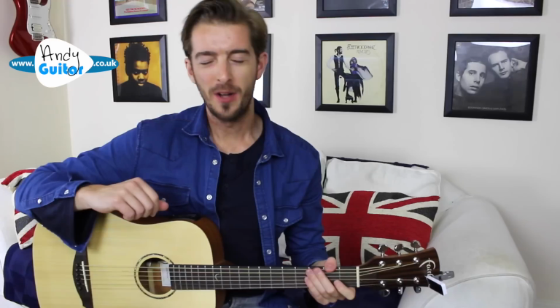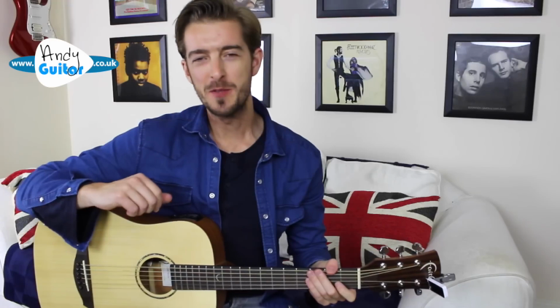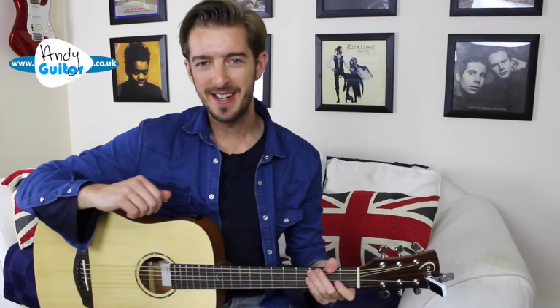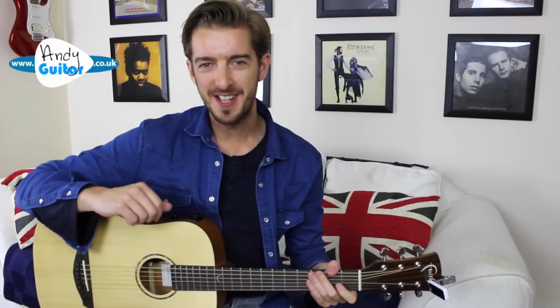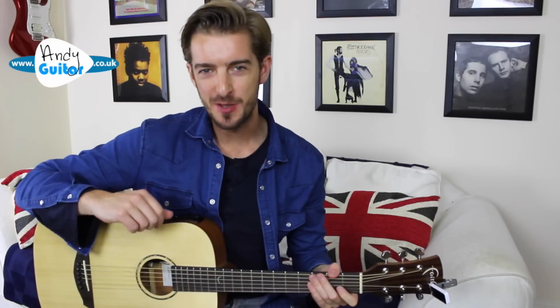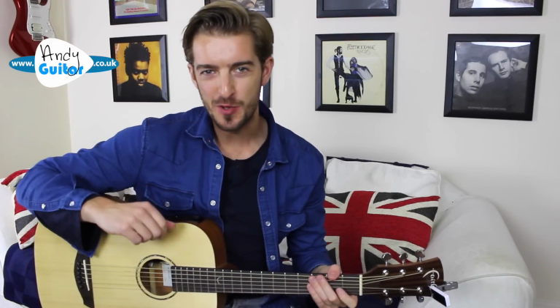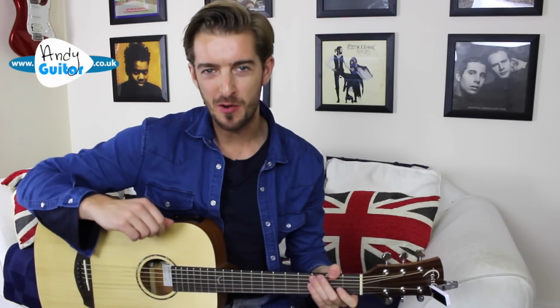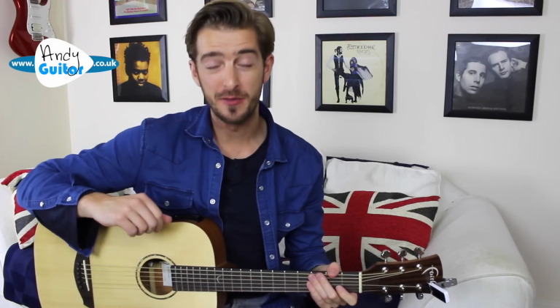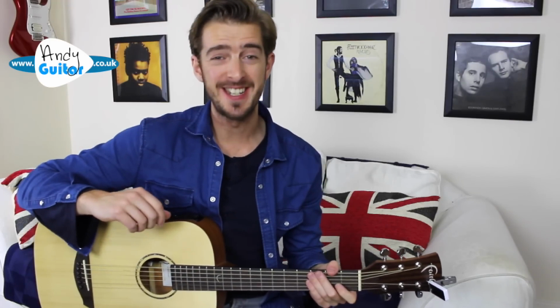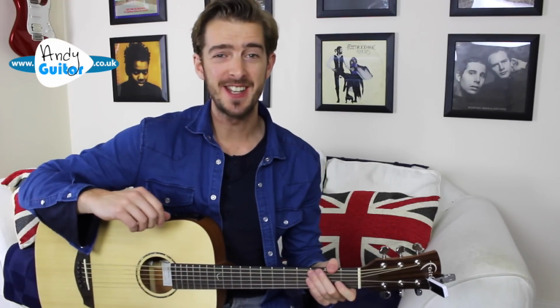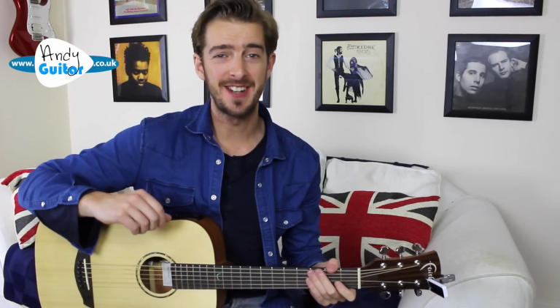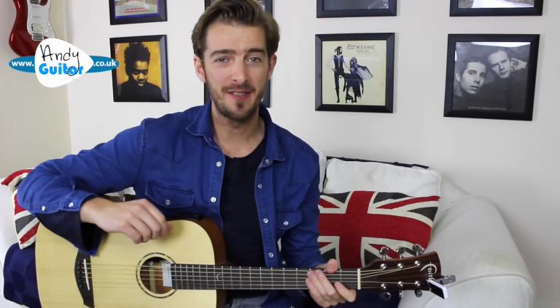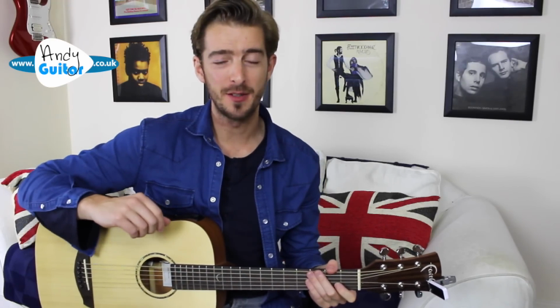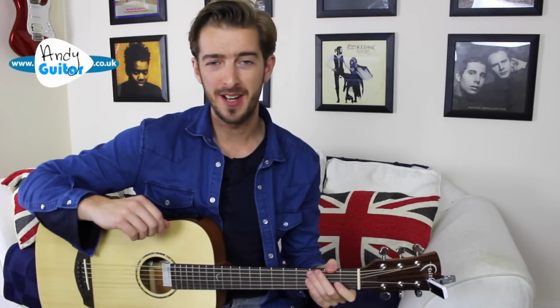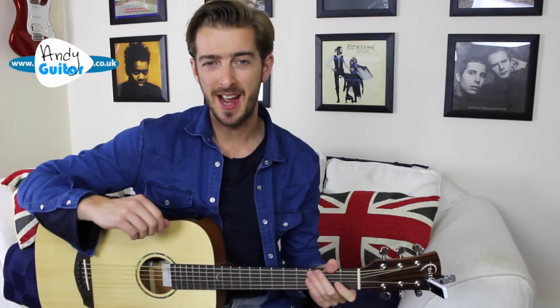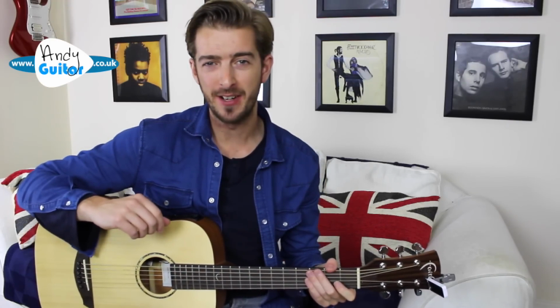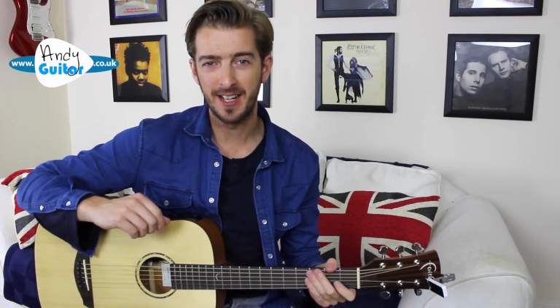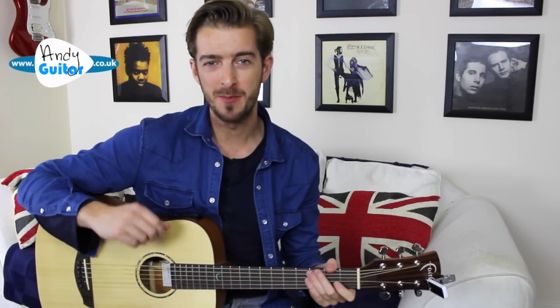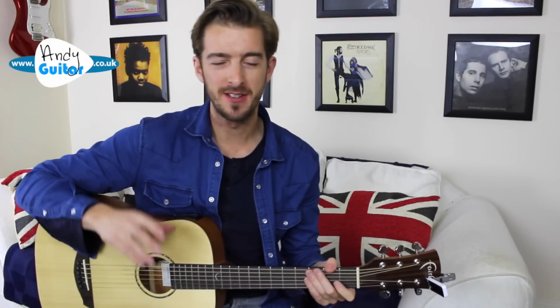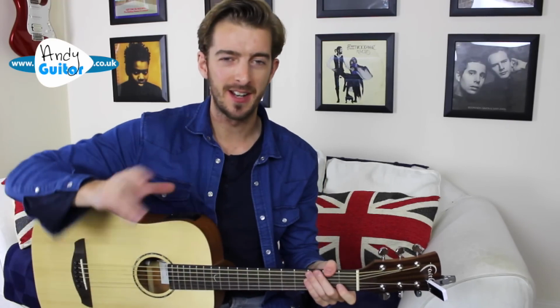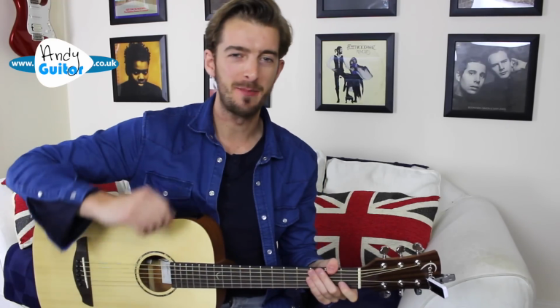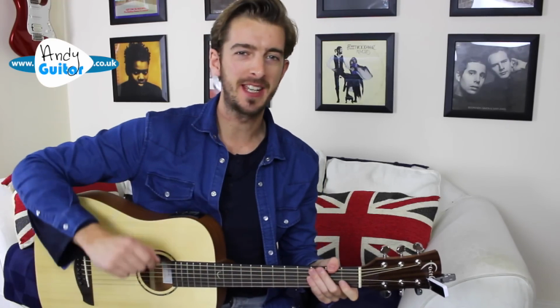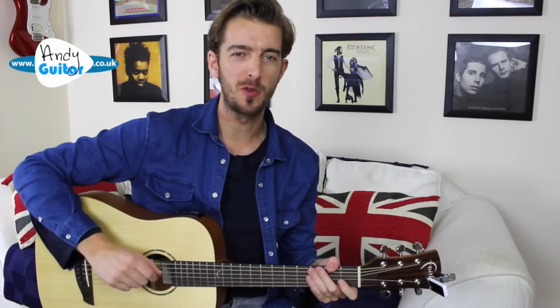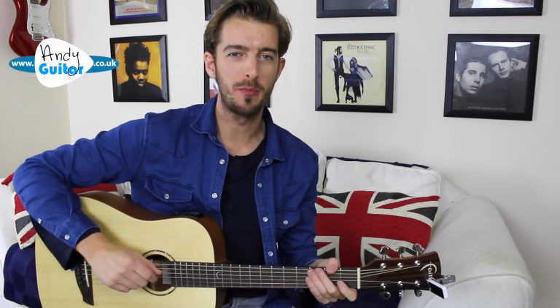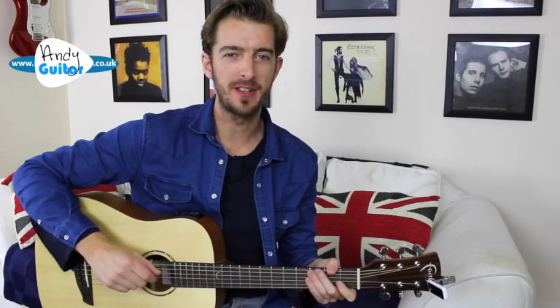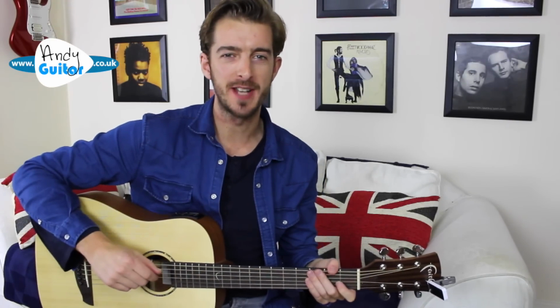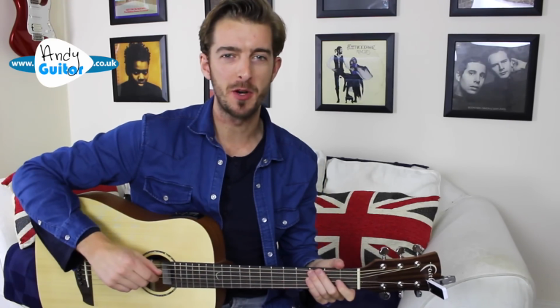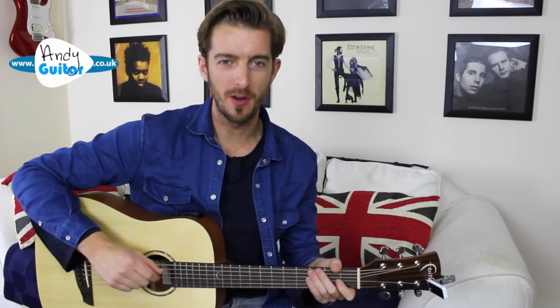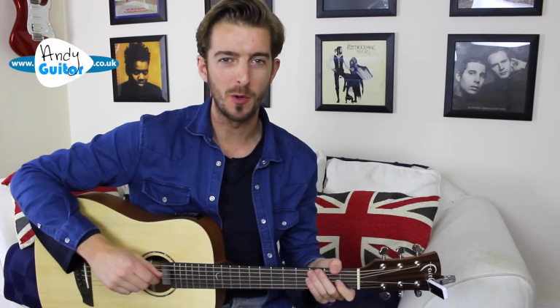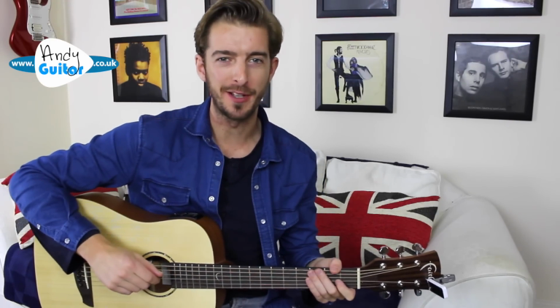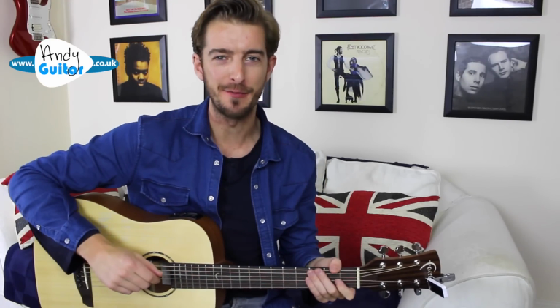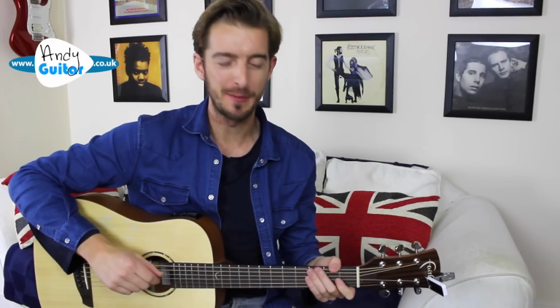Welcome to my guitar tutorial for Tears in Heaven by Eric Clapton. Let me give you a brief demo of what we're going for.